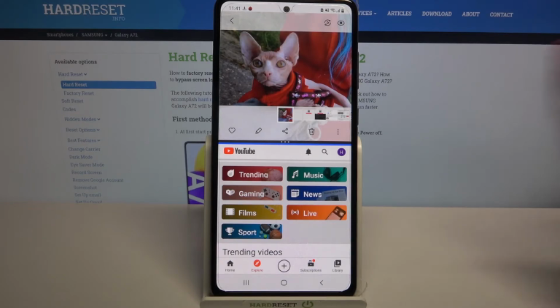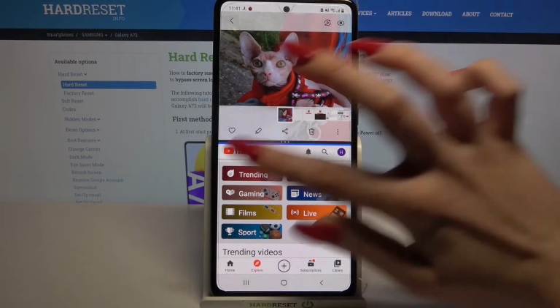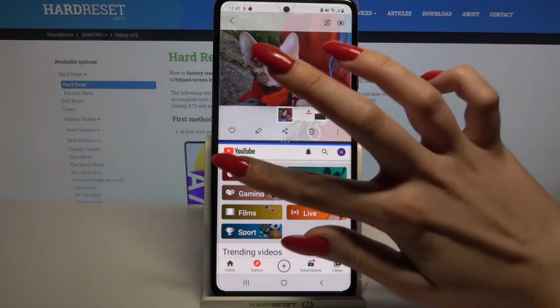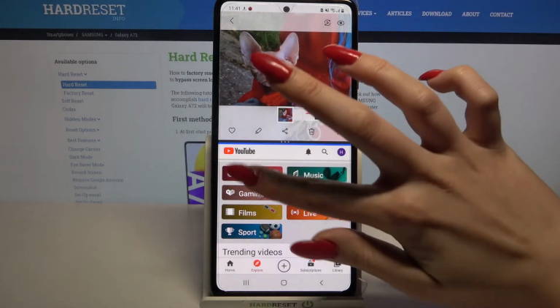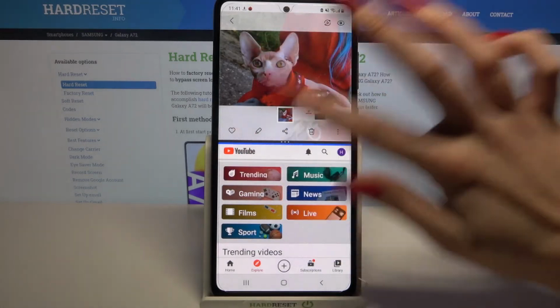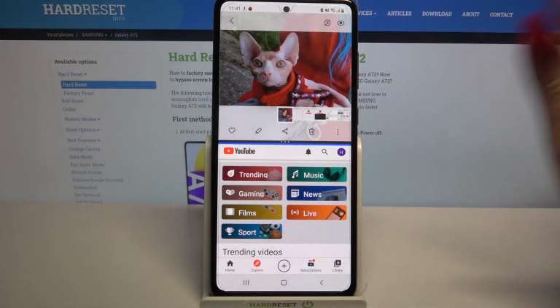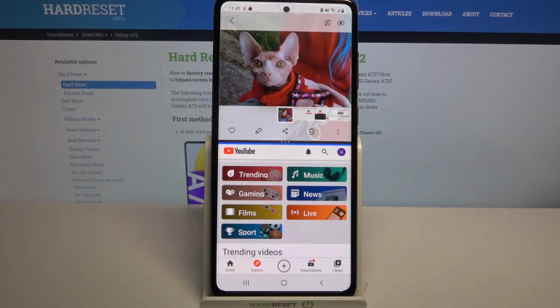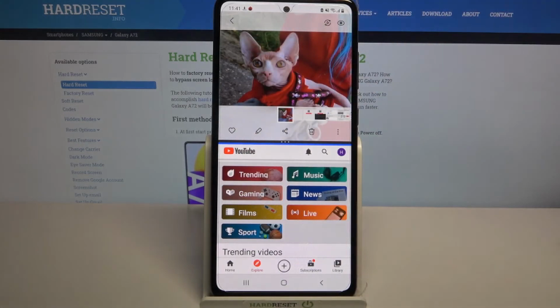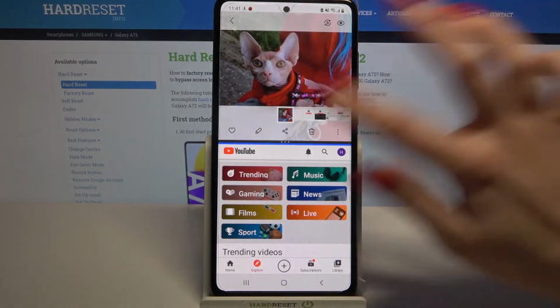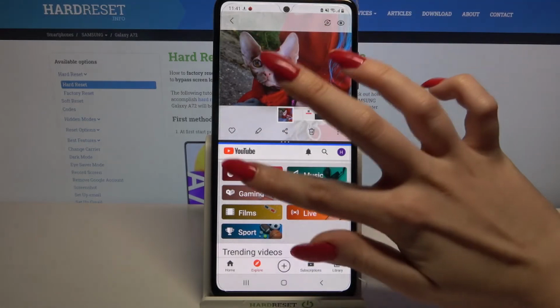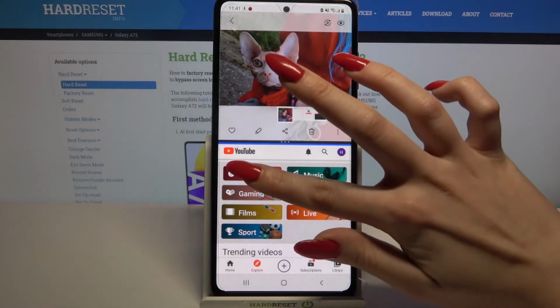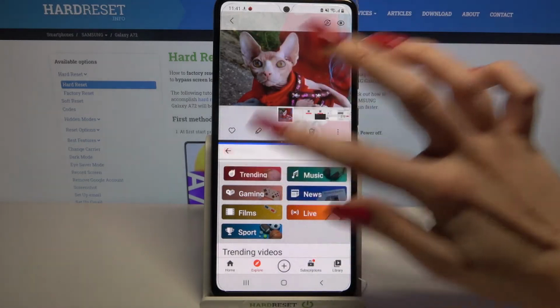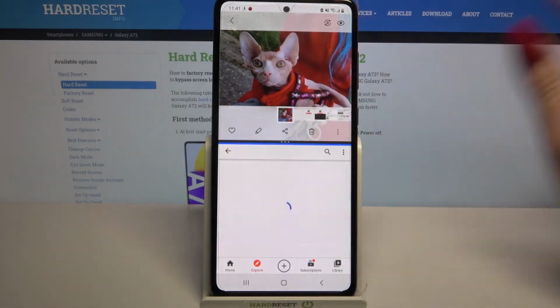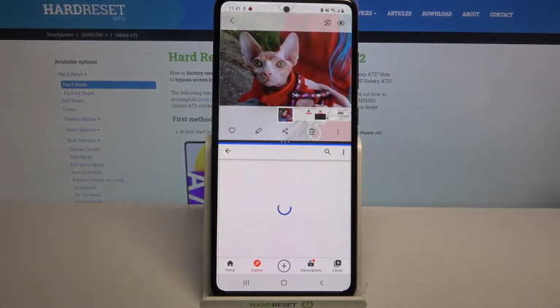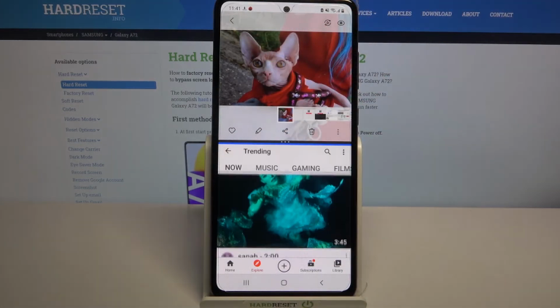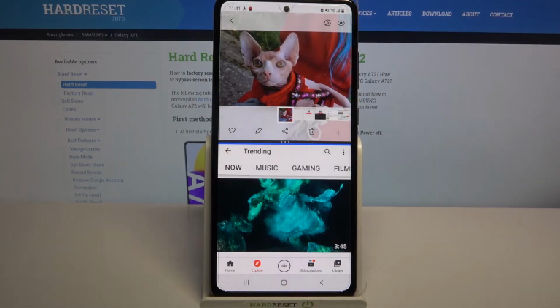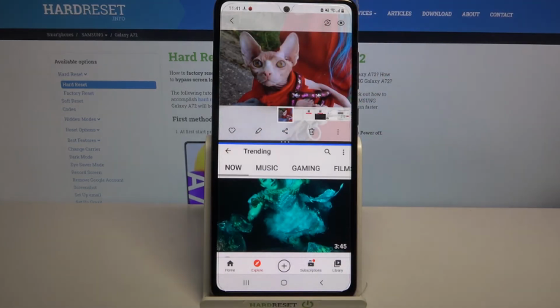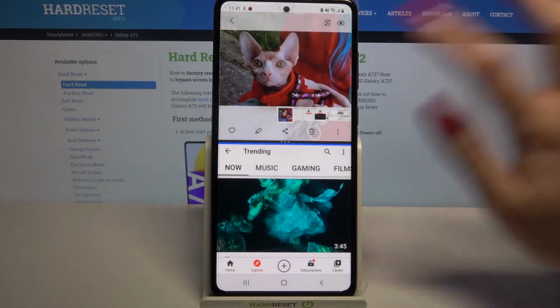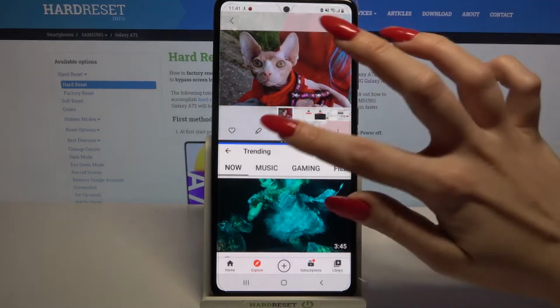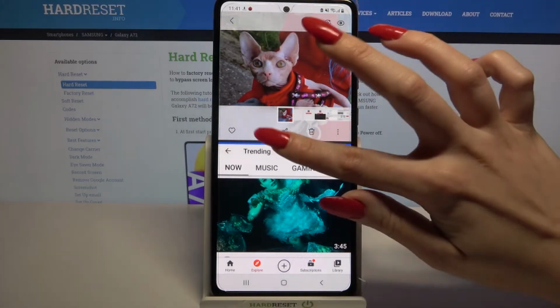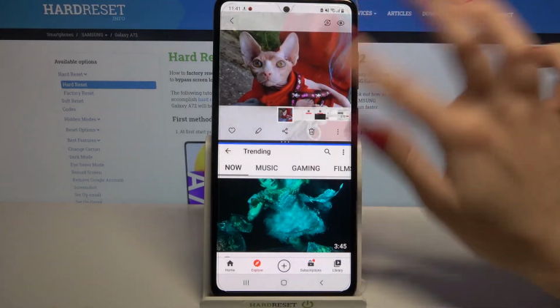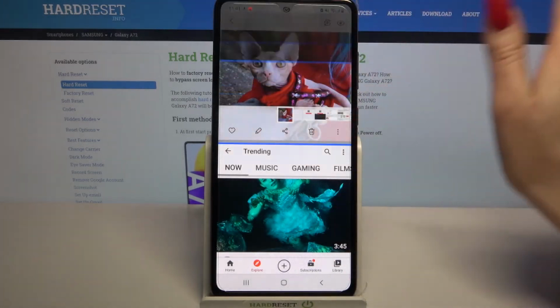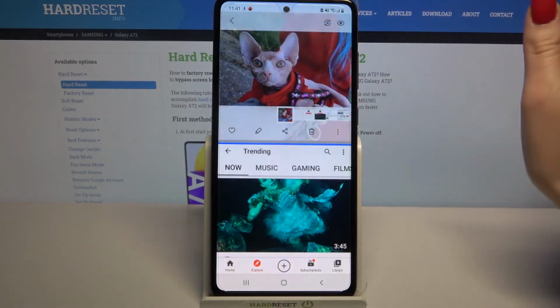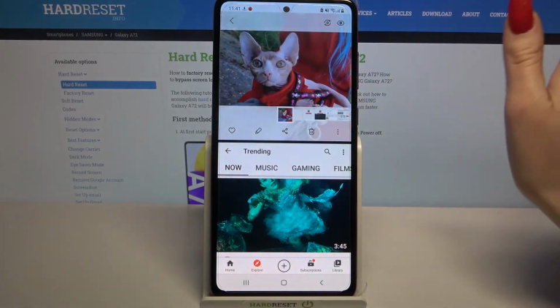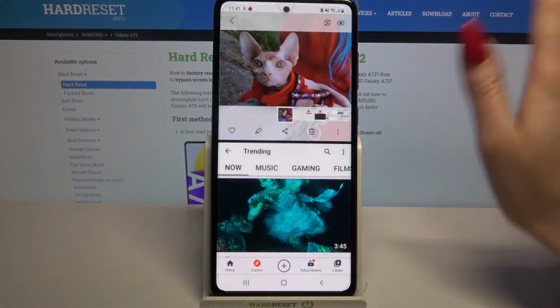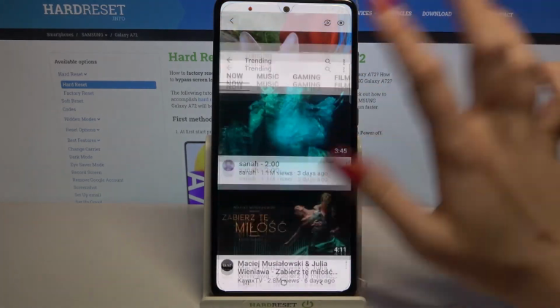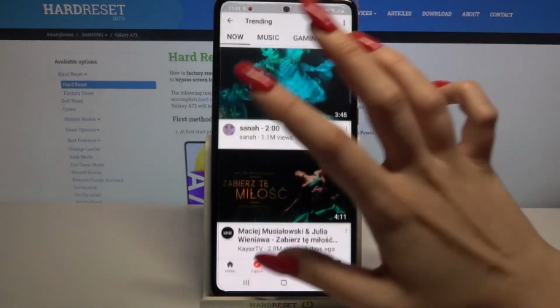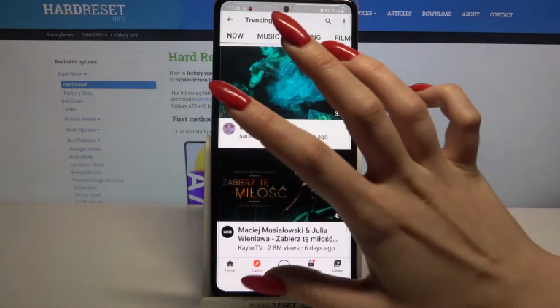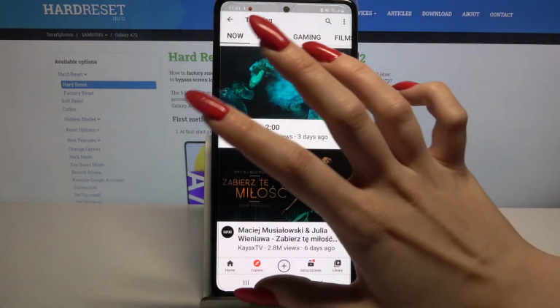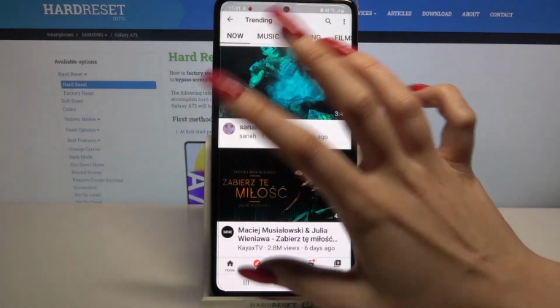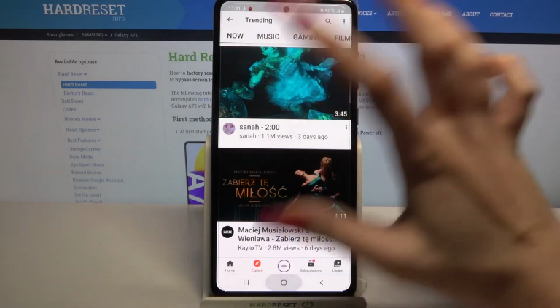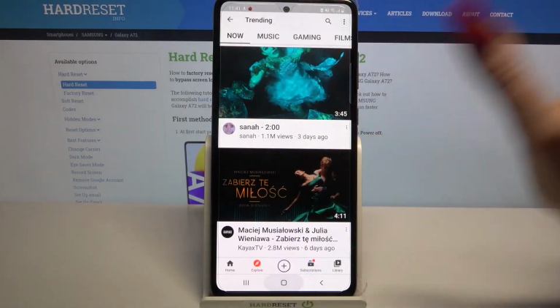If you want to go back from this mode, drag the first step upwards and click home button.